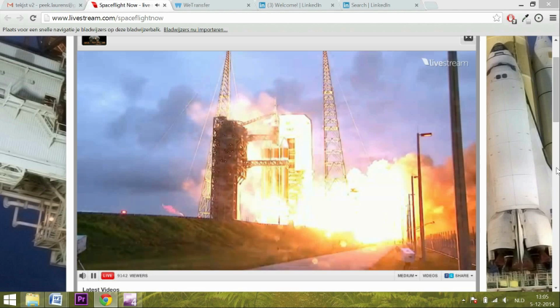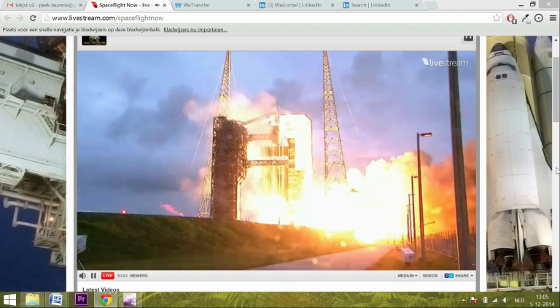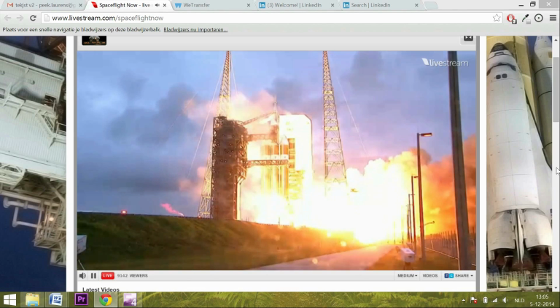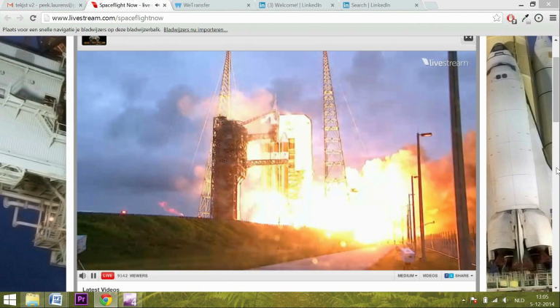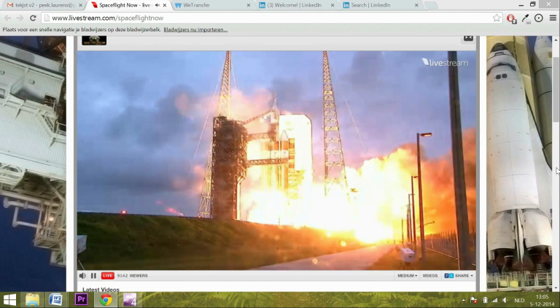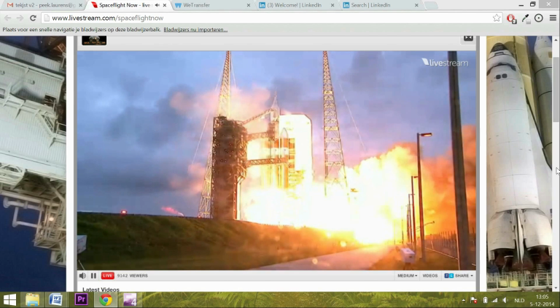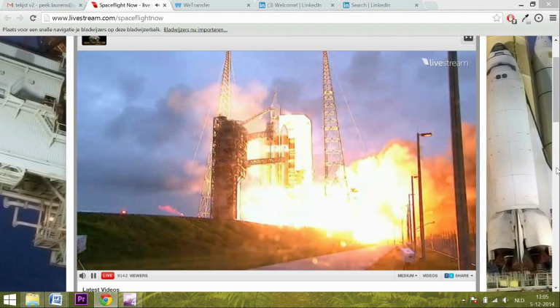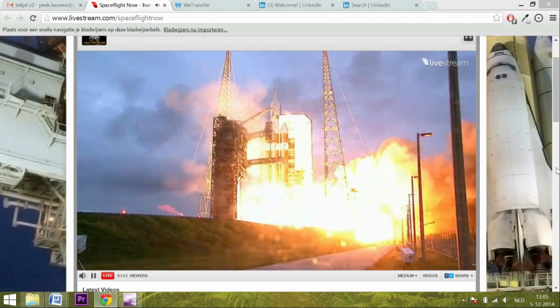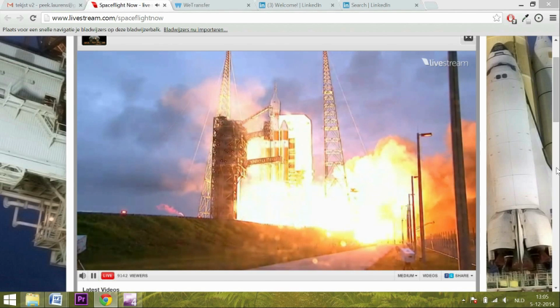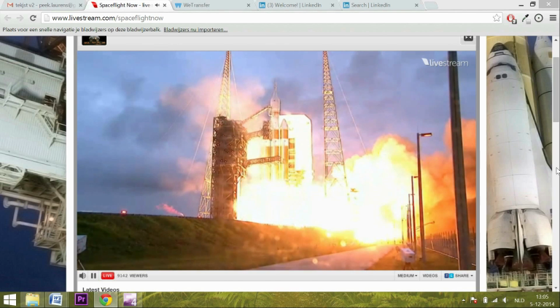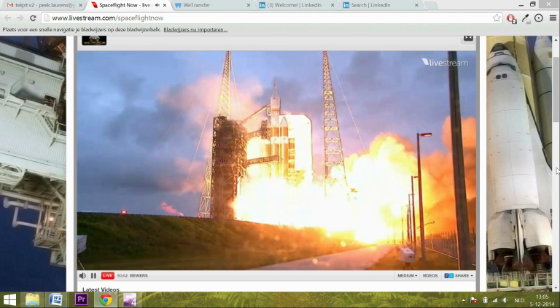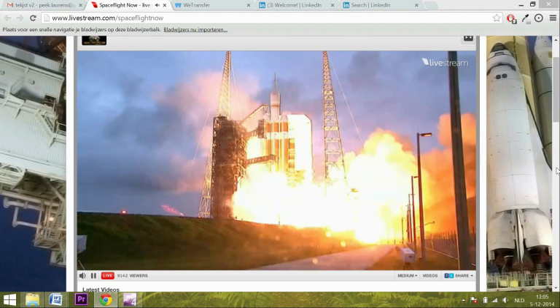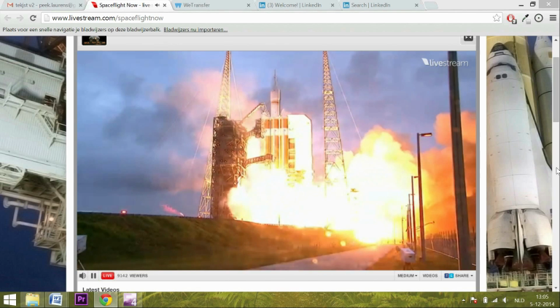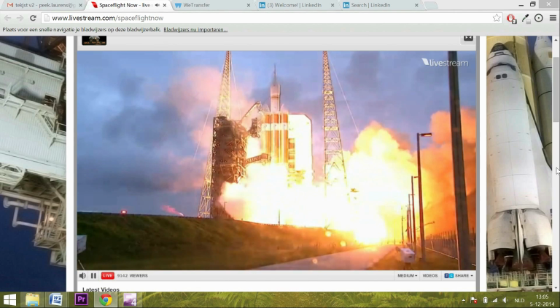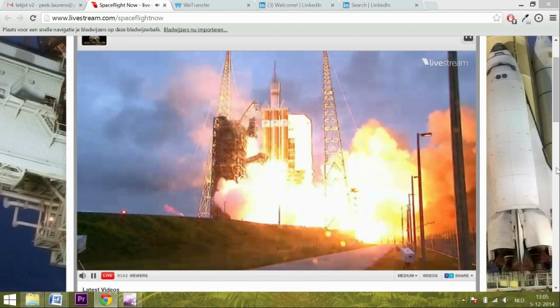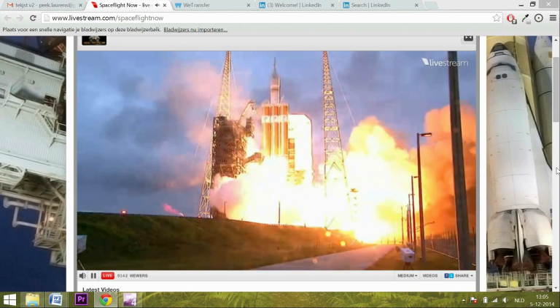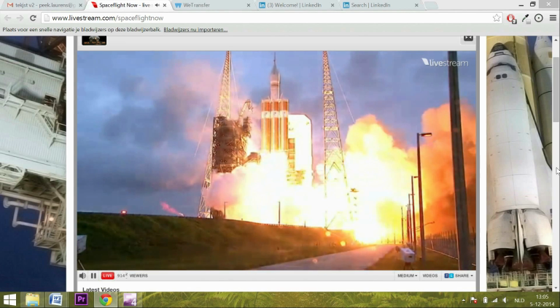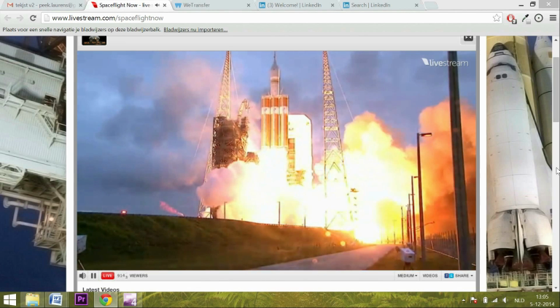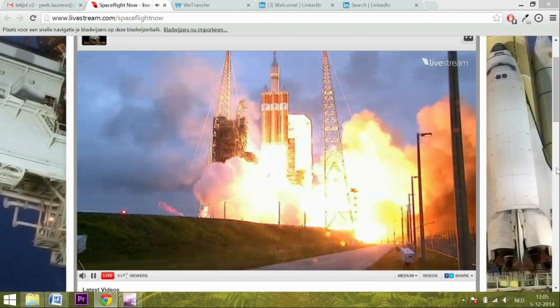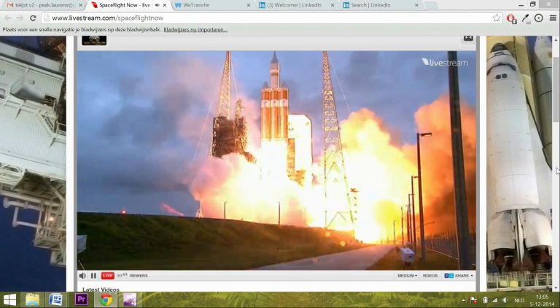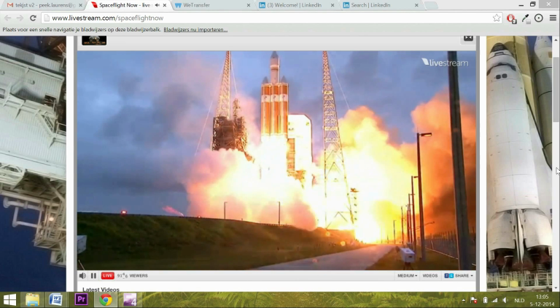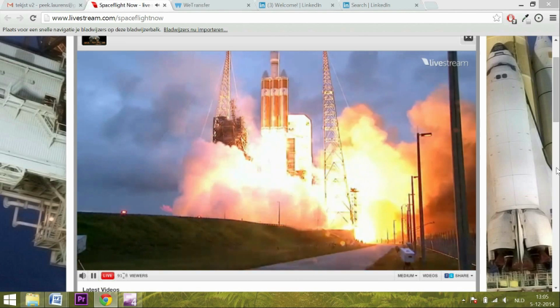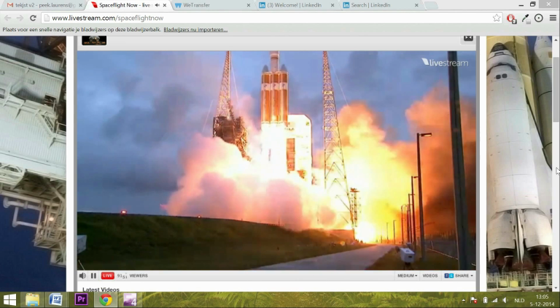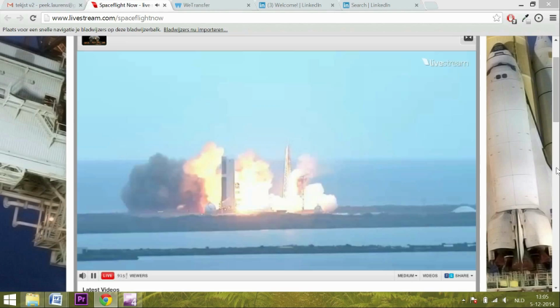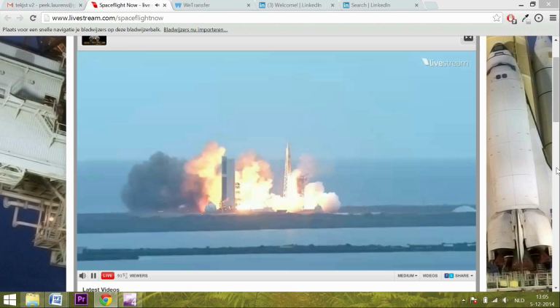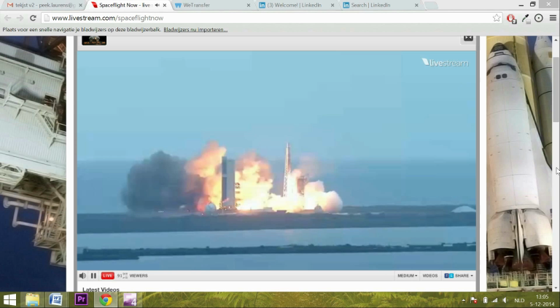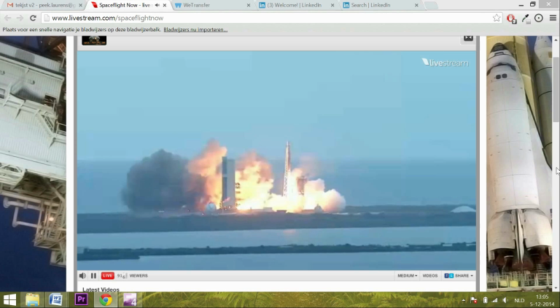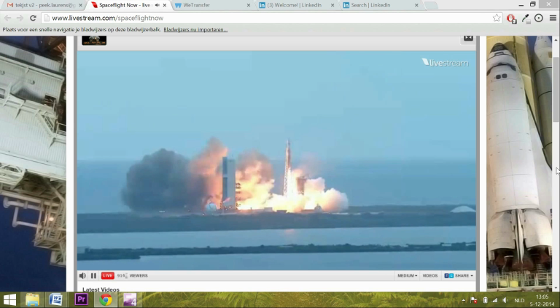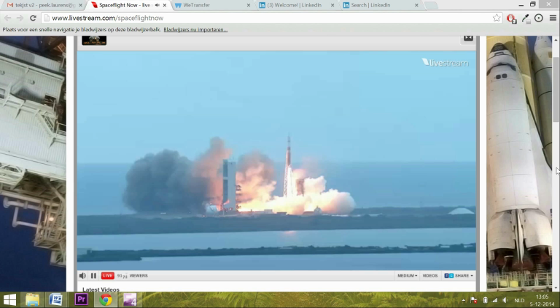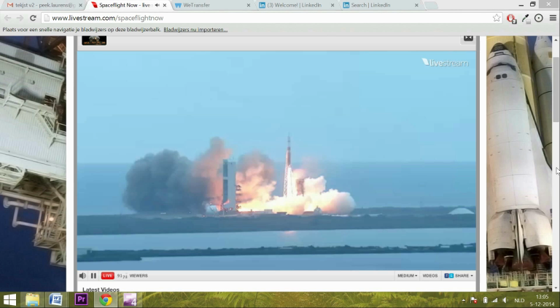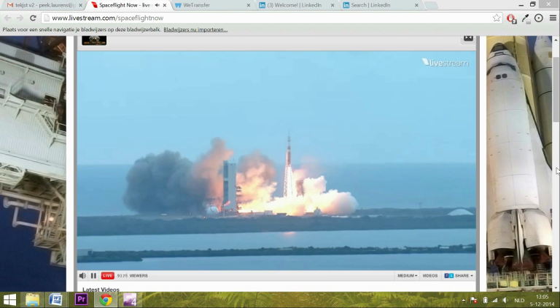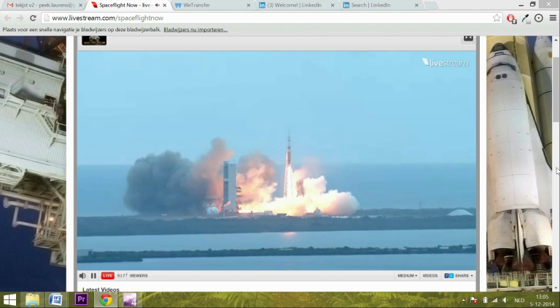Liftoff at dawn — the dawn of Orion and a new era of American space exploration.